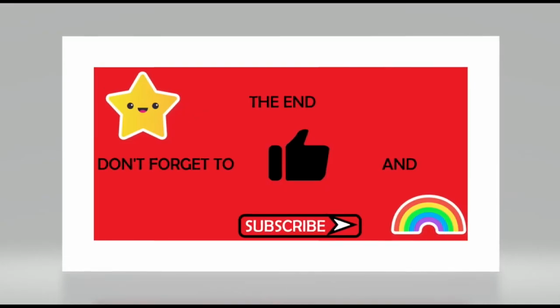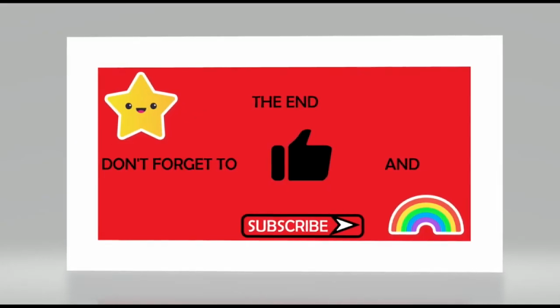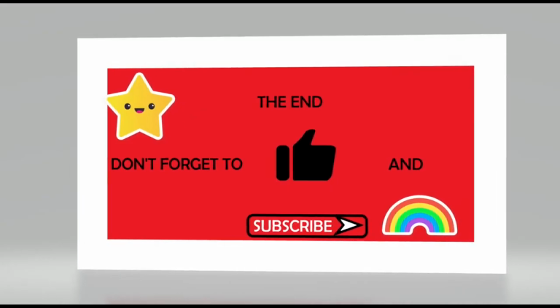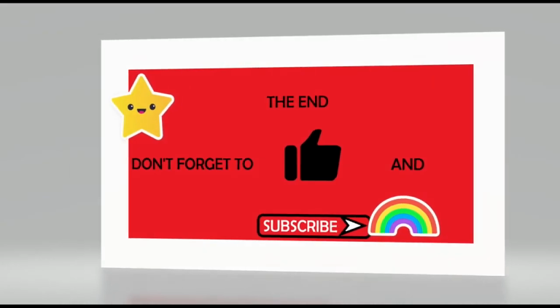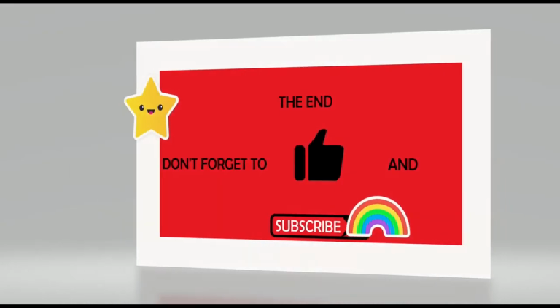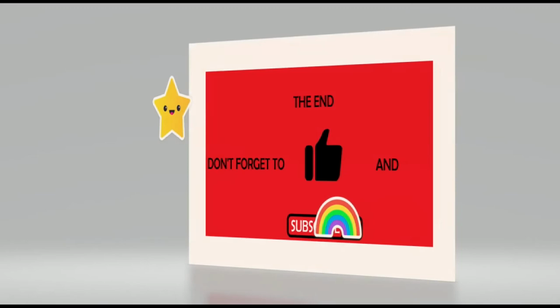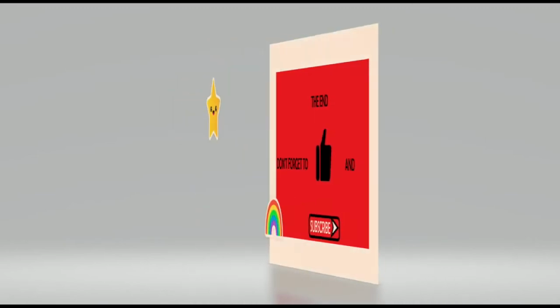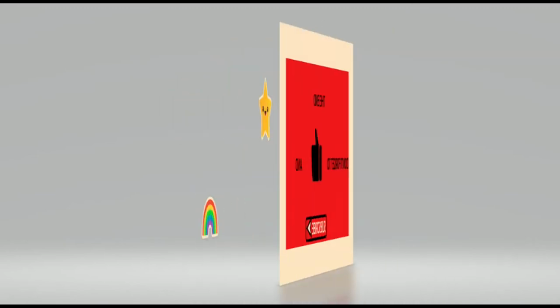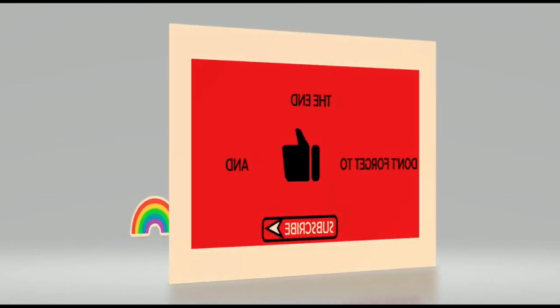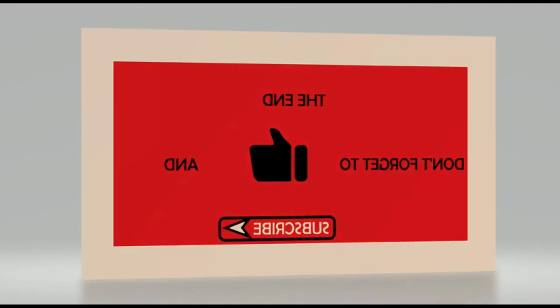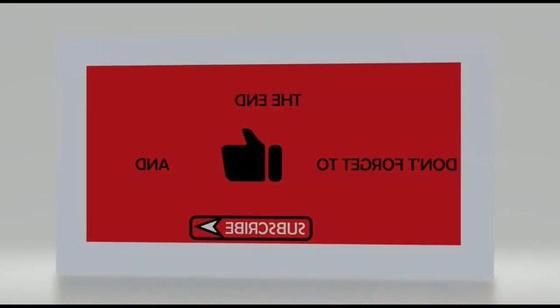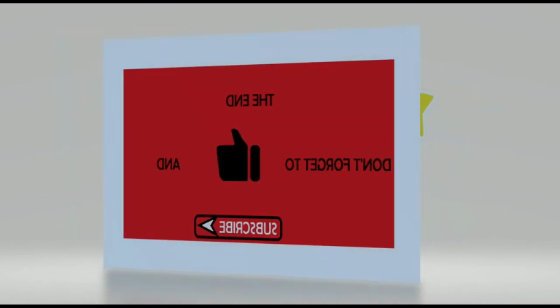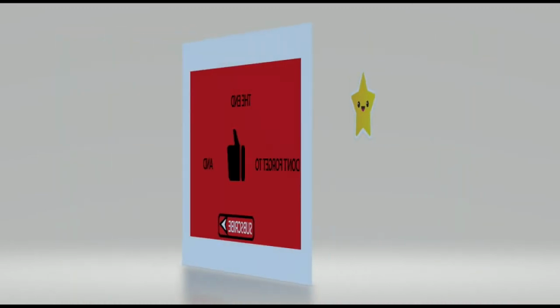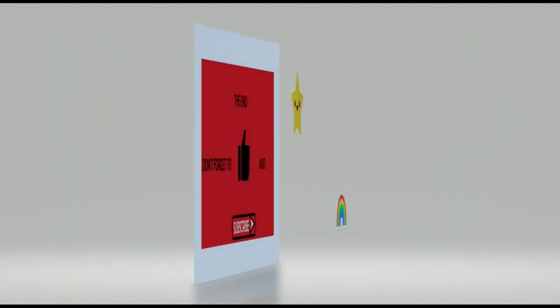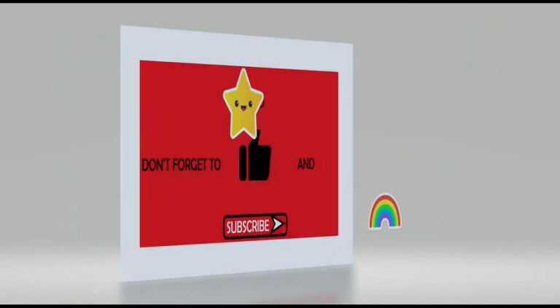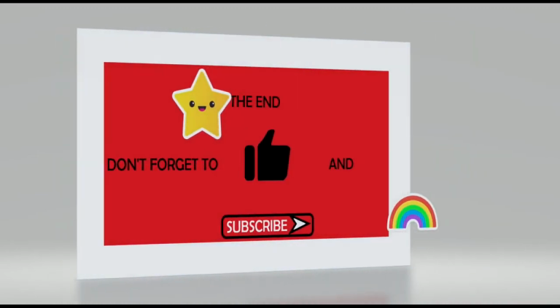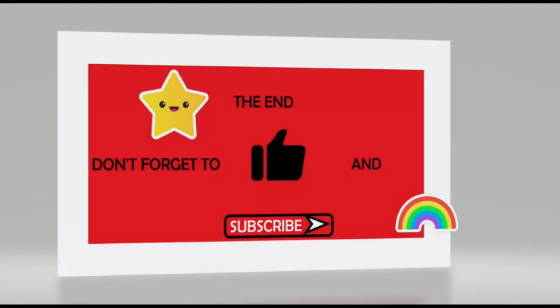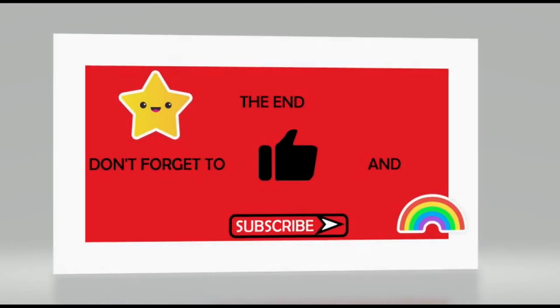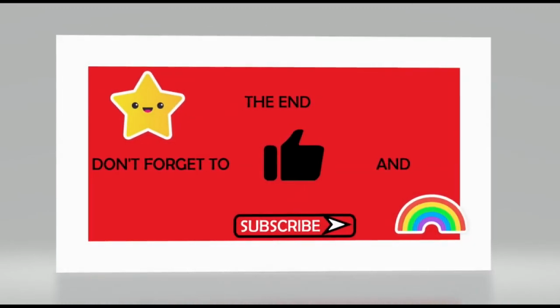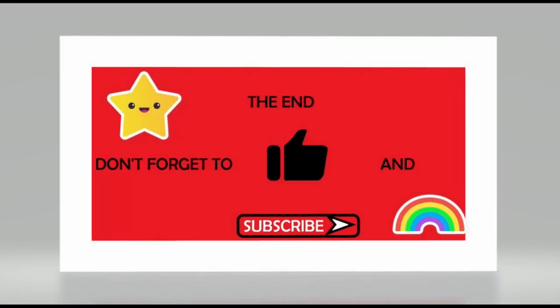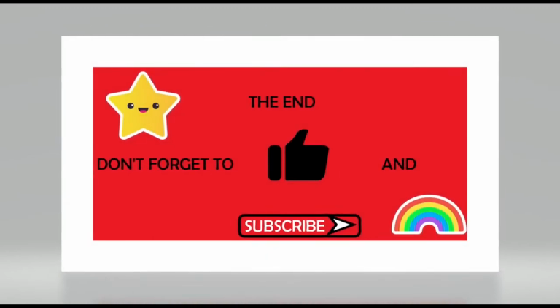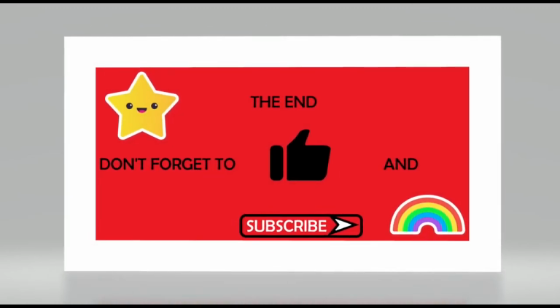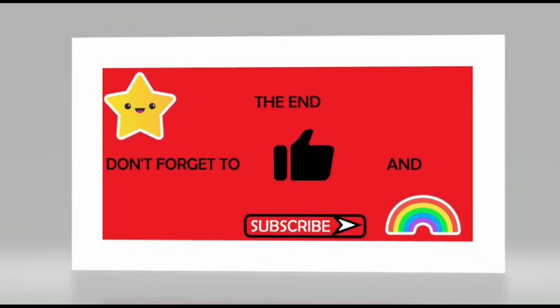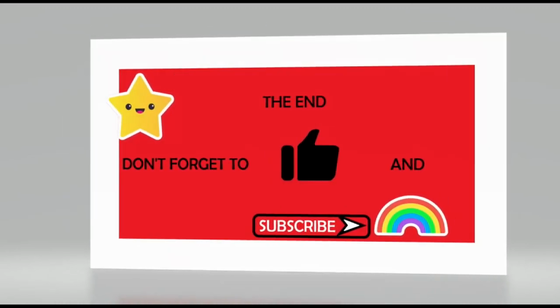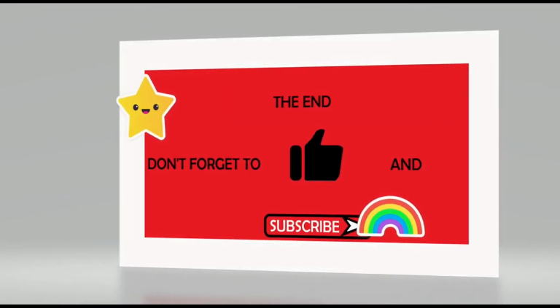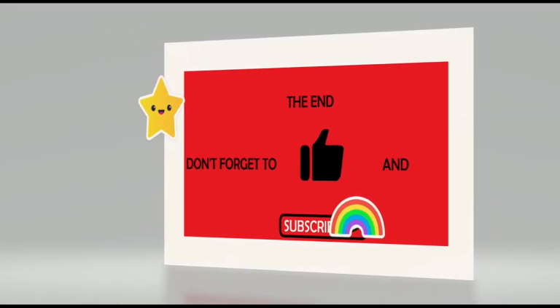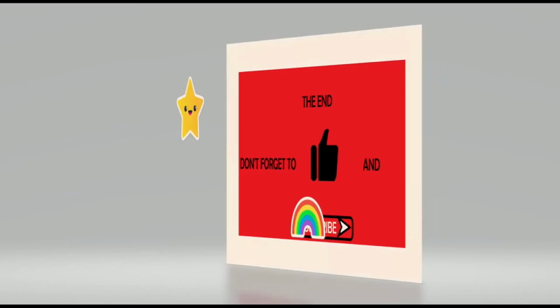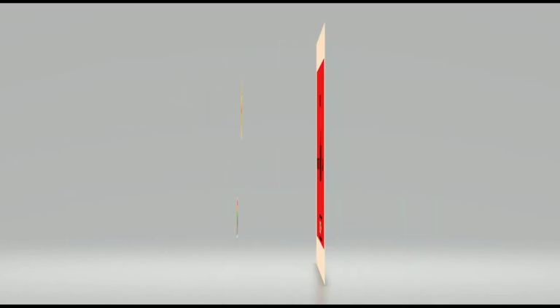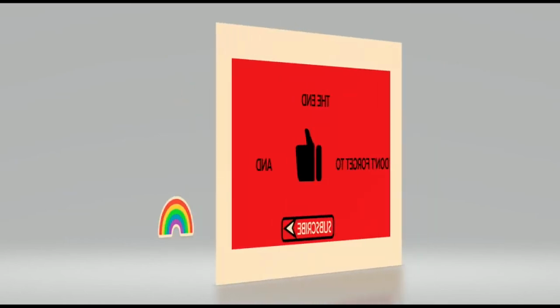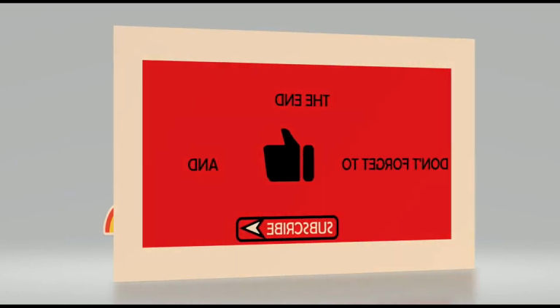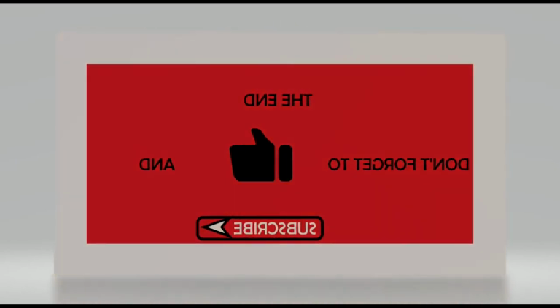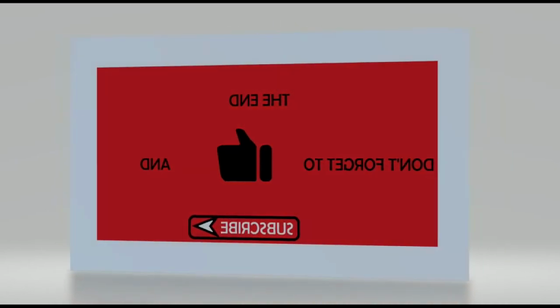Thanks for stopping by again and watching my videos. As always, like, subscribe, love each other, and I'll see you on the next one.